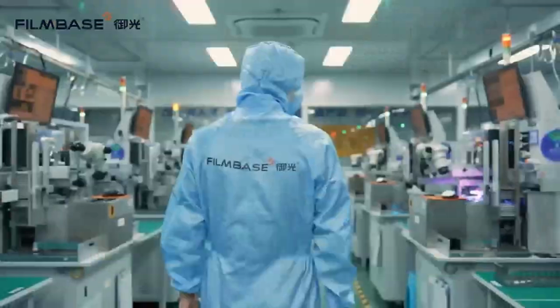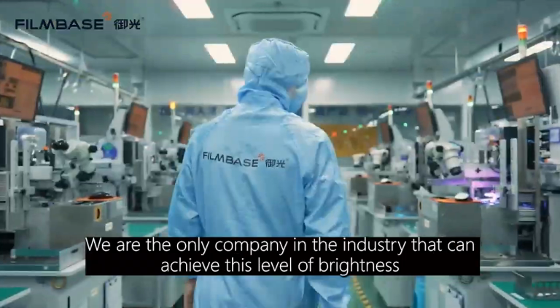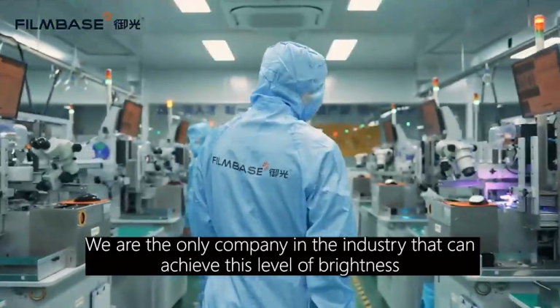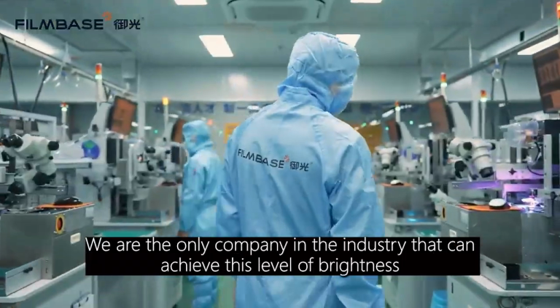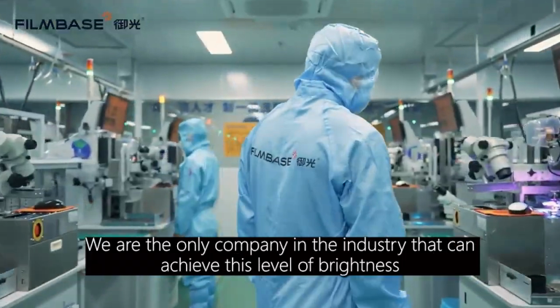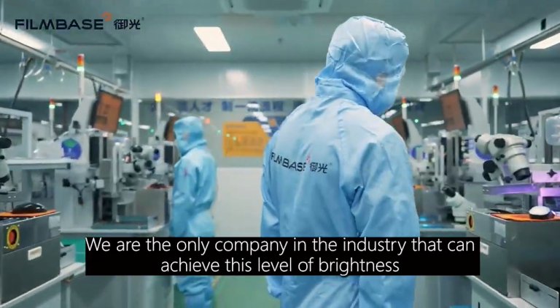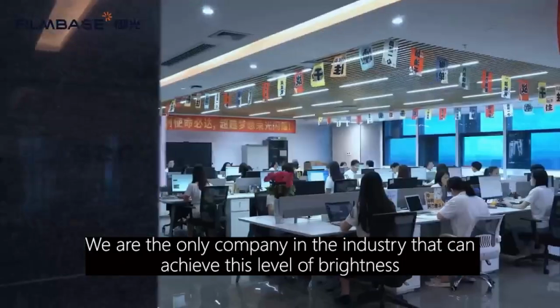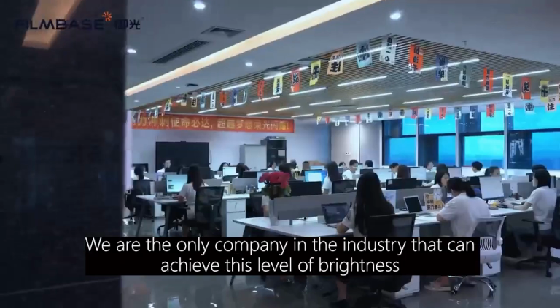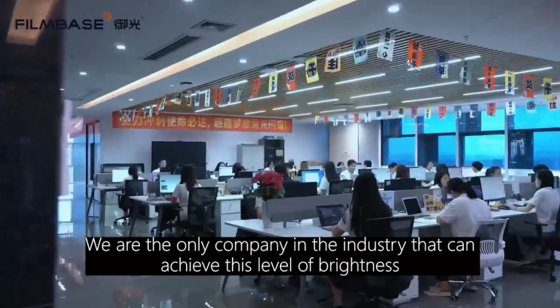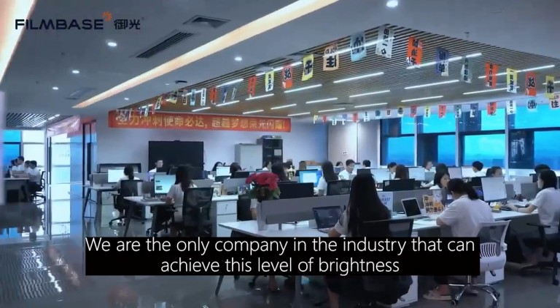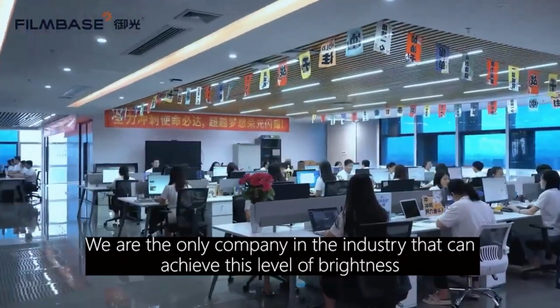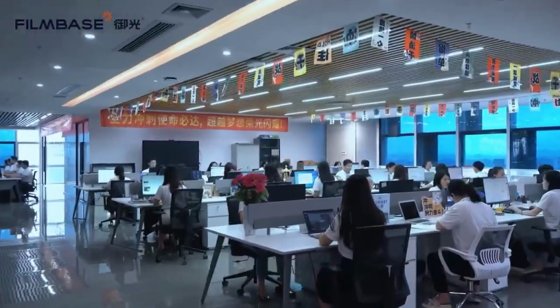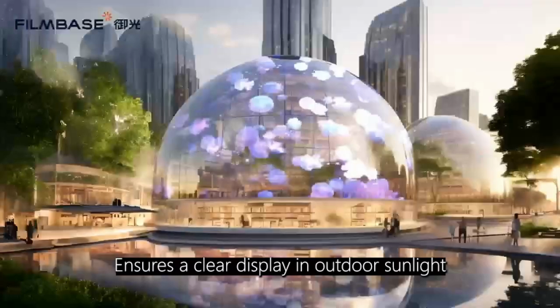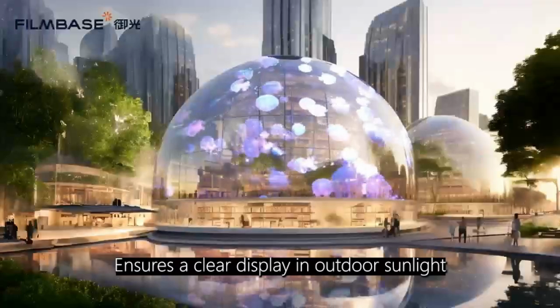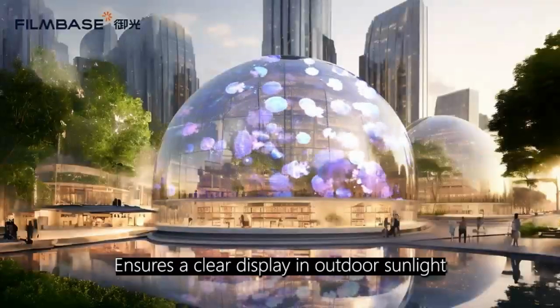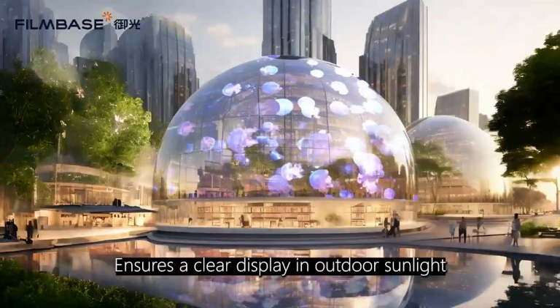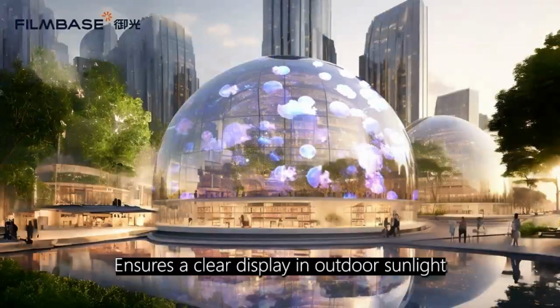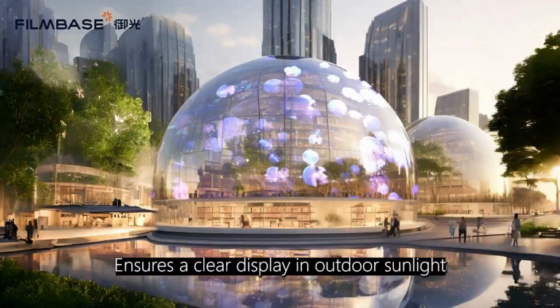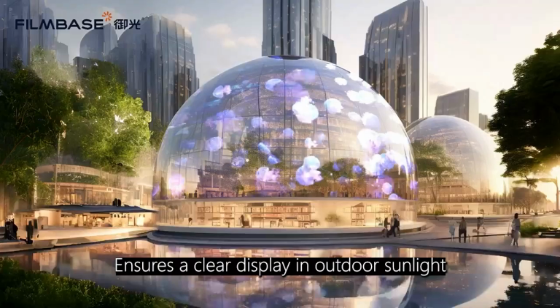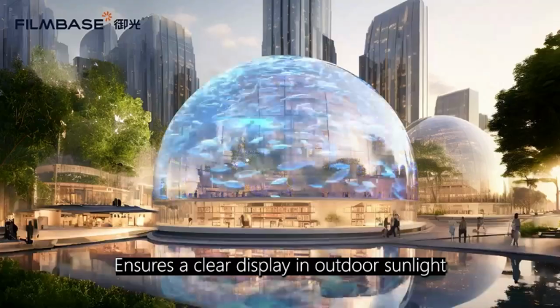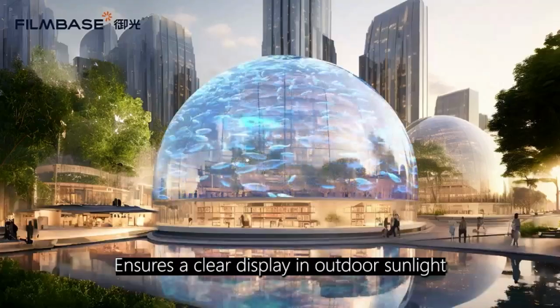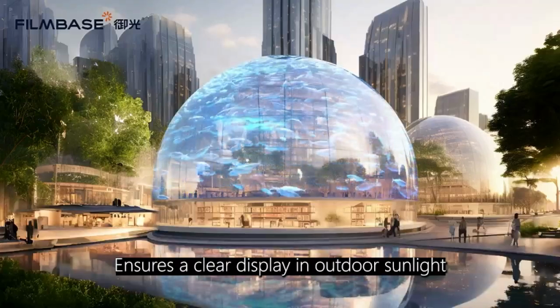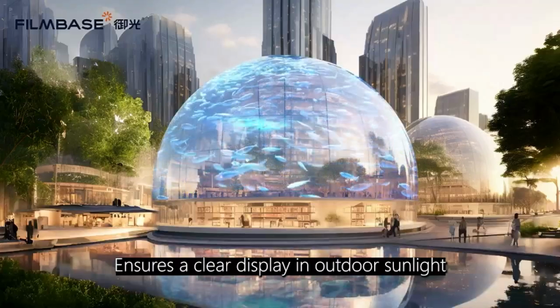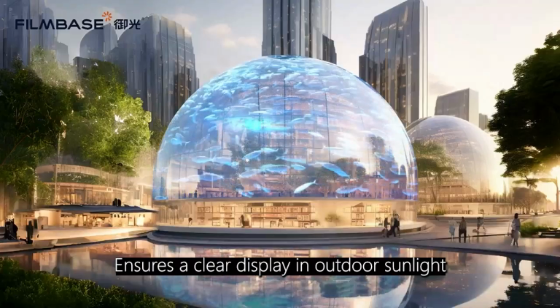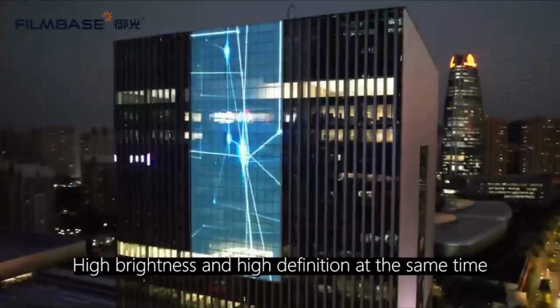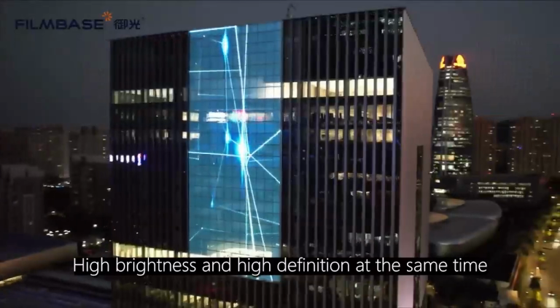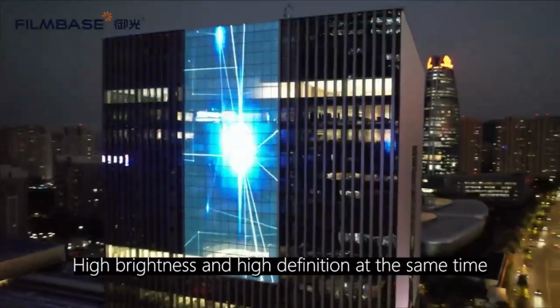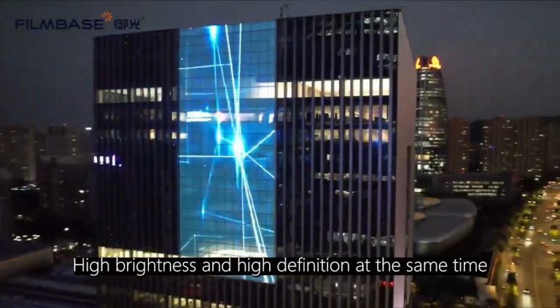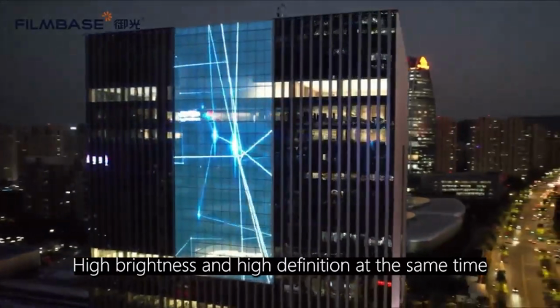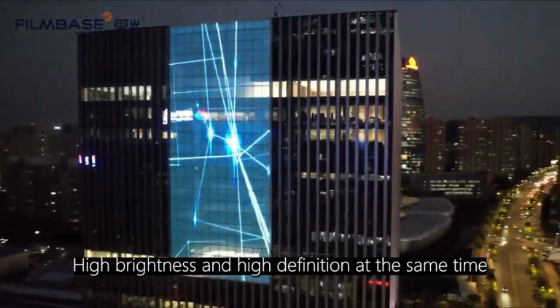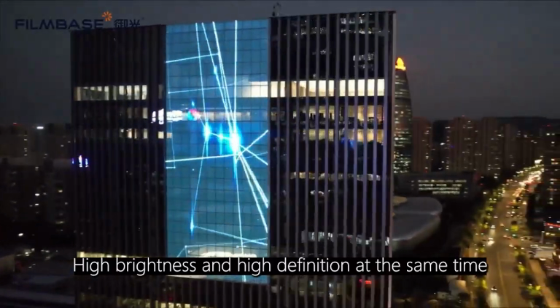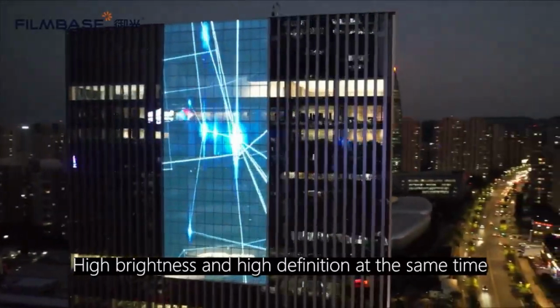We are the only company in the industry that can achieve this level of brightness, ensuring a clear display in outdoor sunlight. High brightness and high definition at the same time.